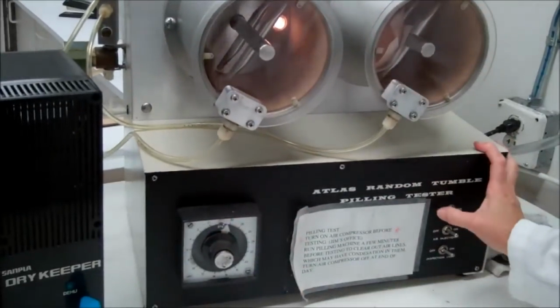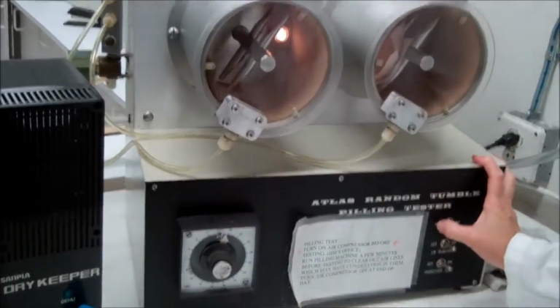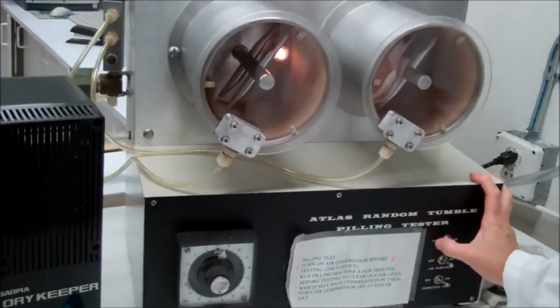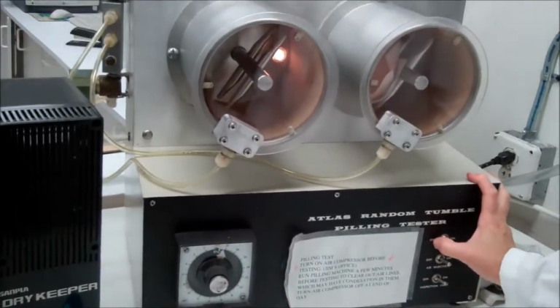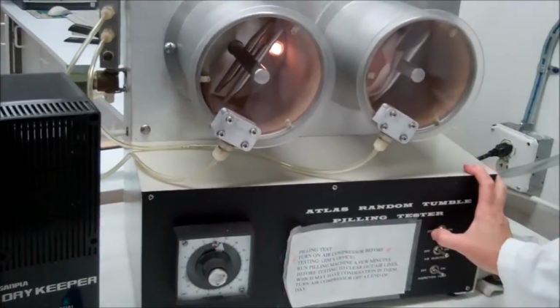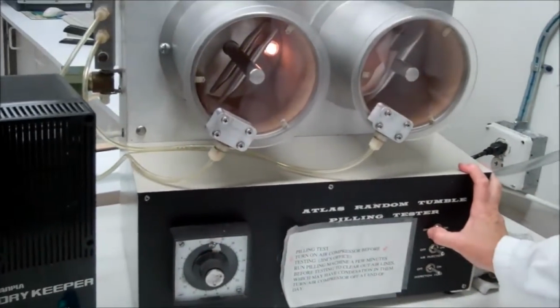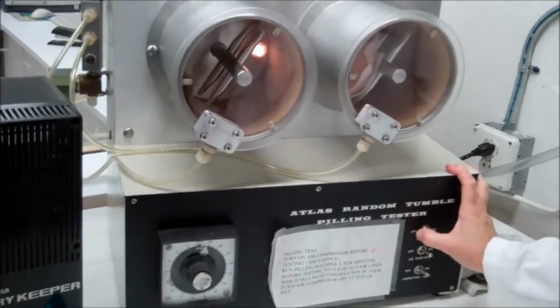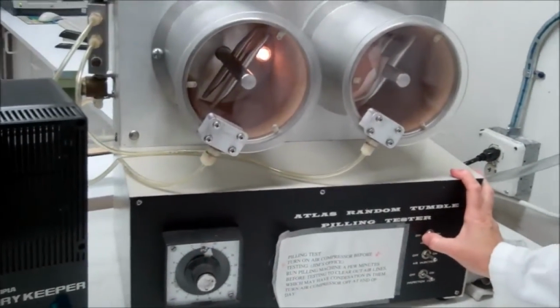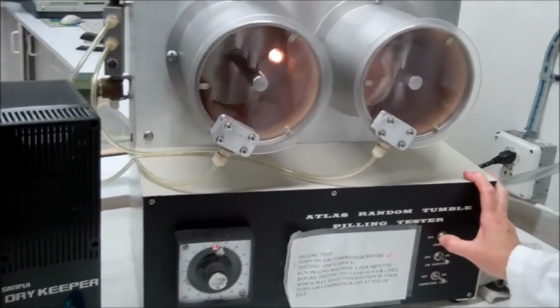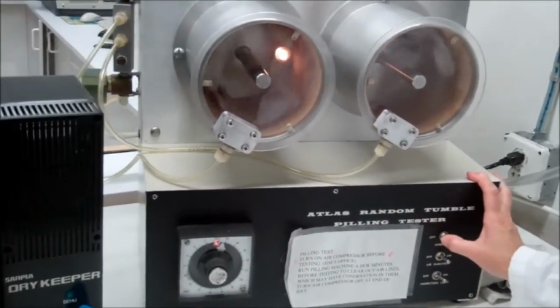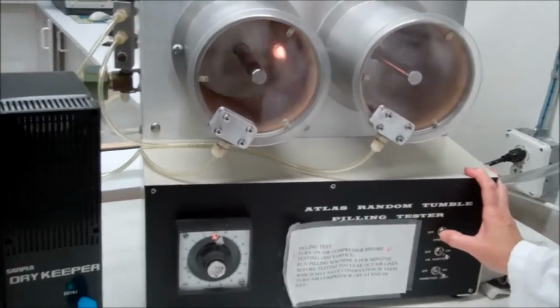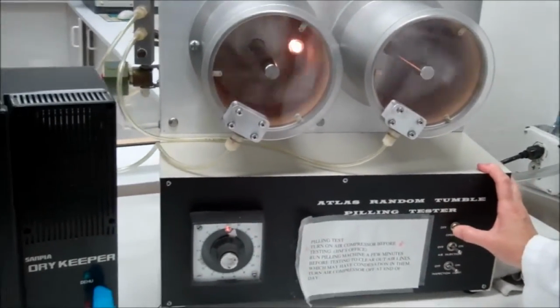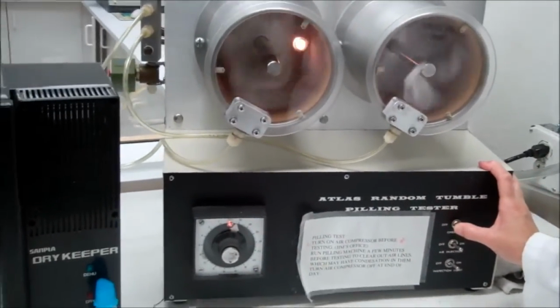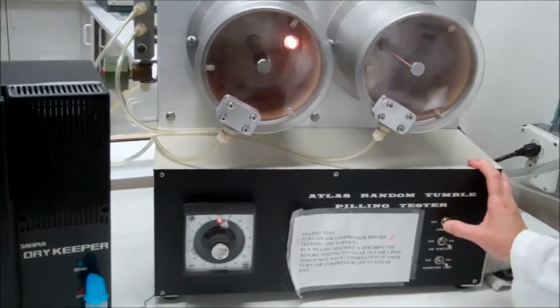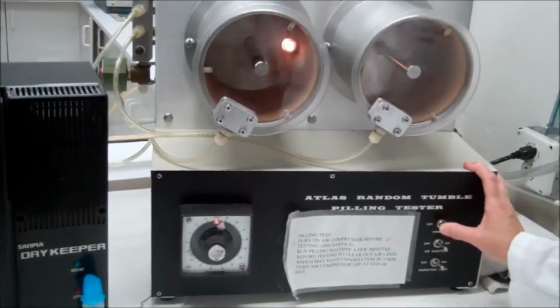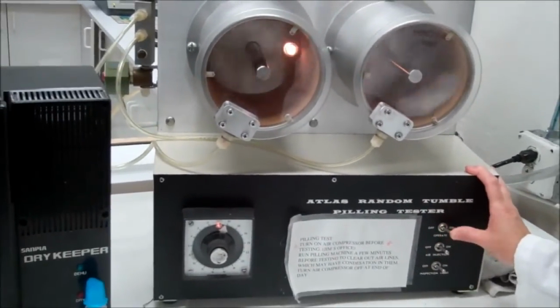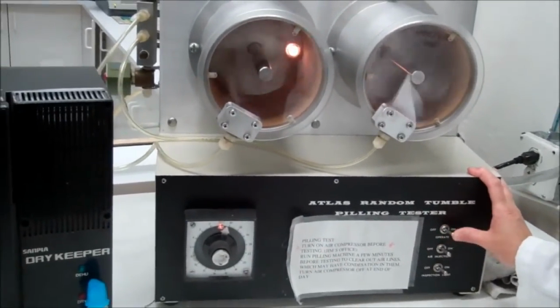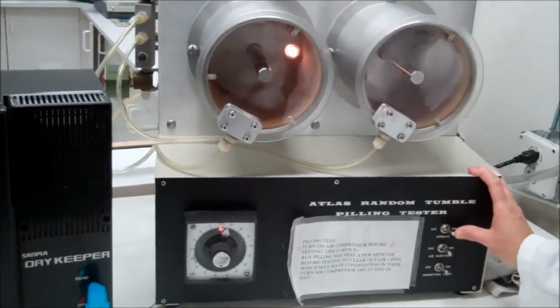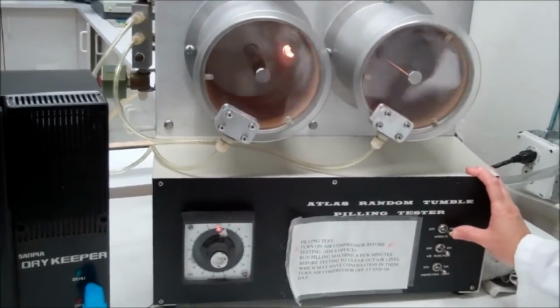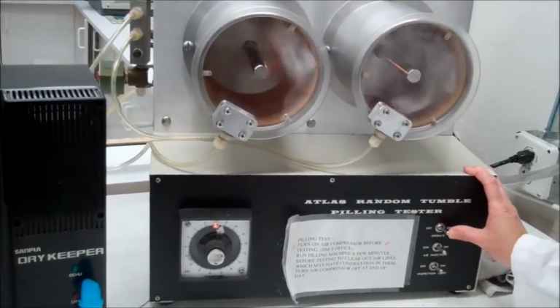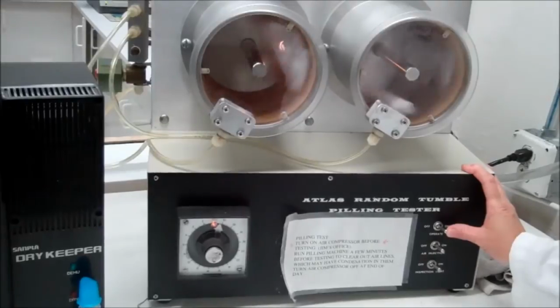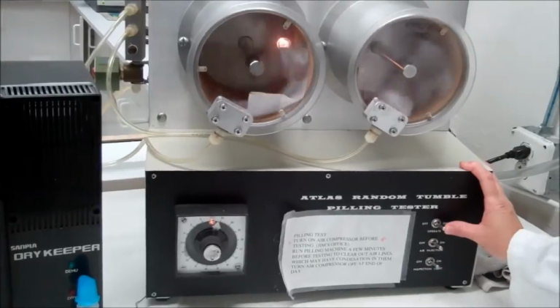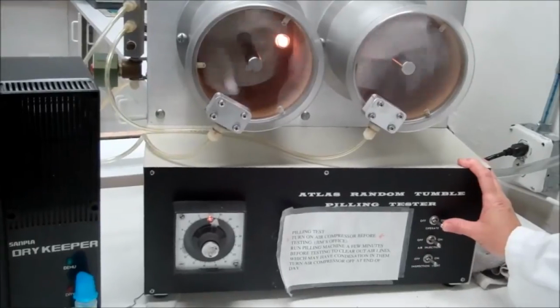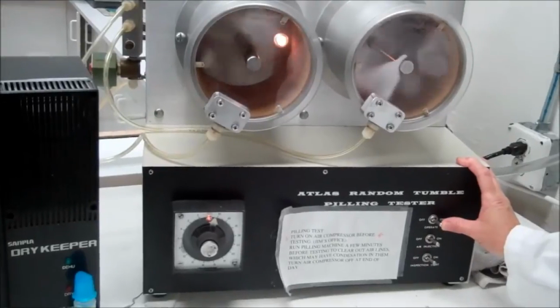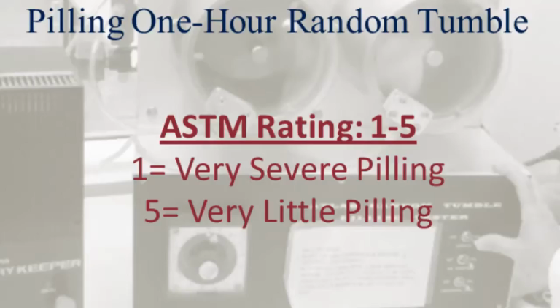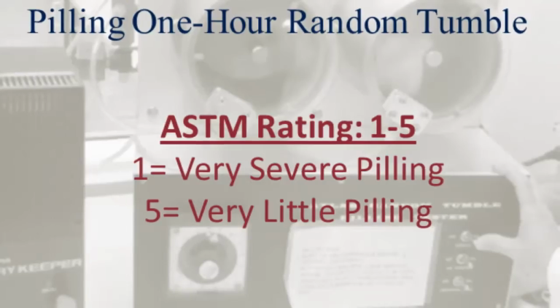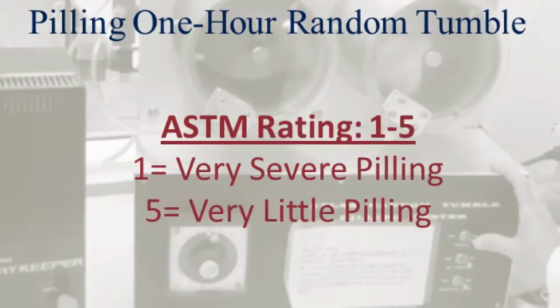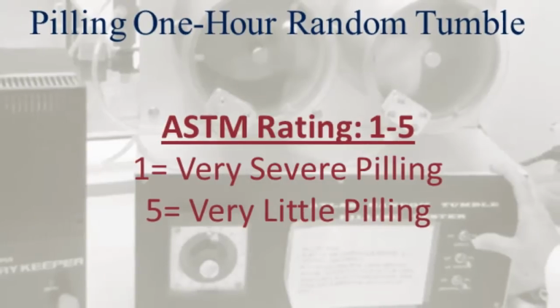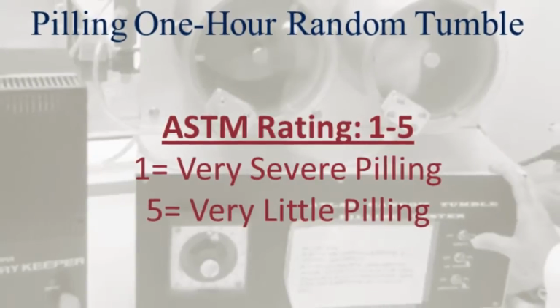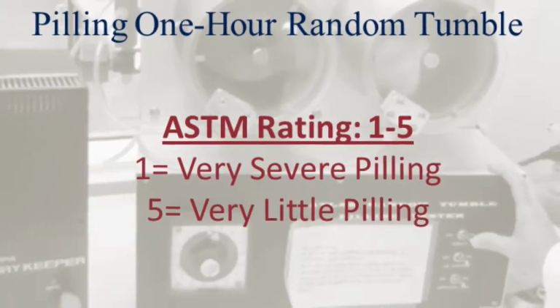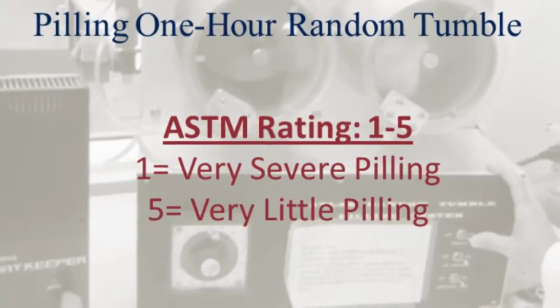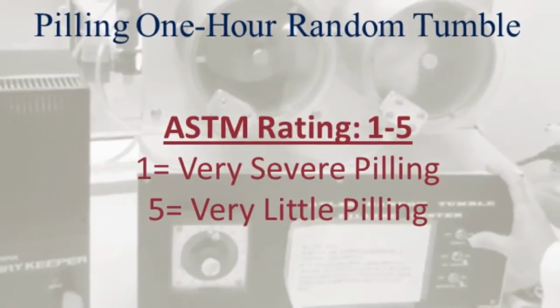When the second cycle is complete, we remove the fabric squares and compare the level of pilling to the ASTM standard.